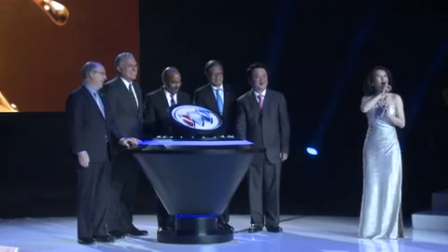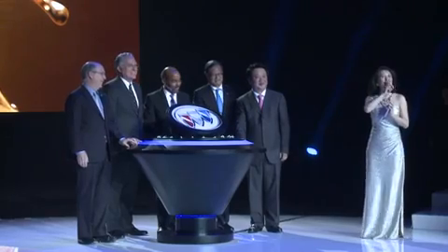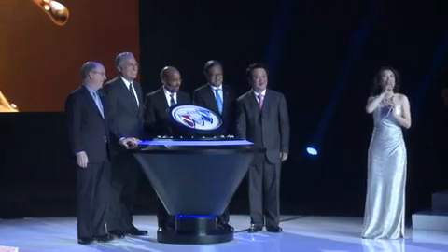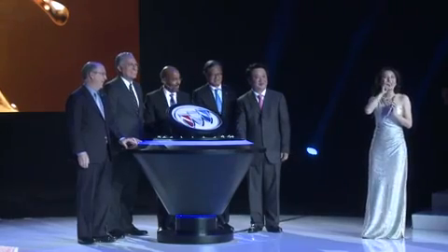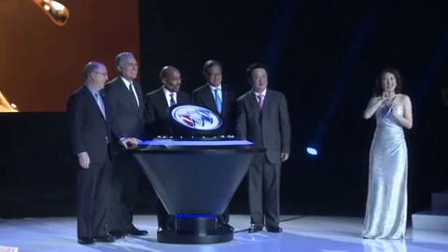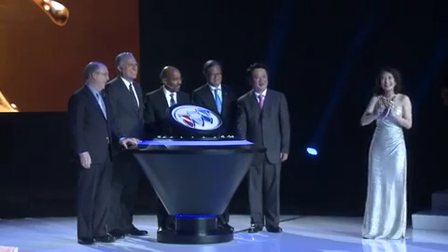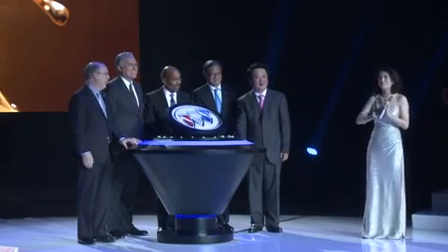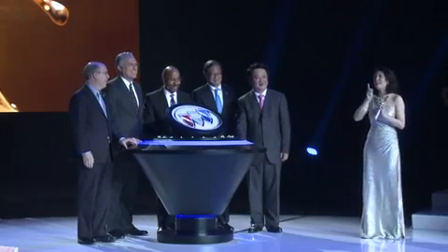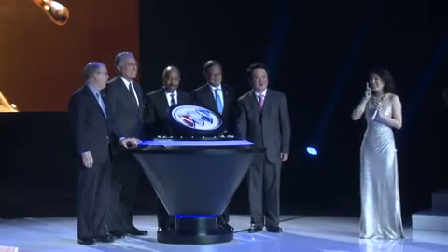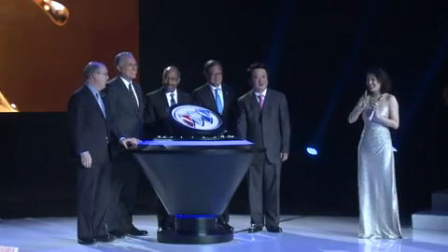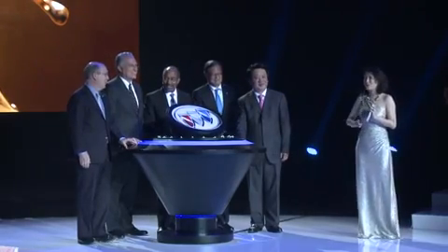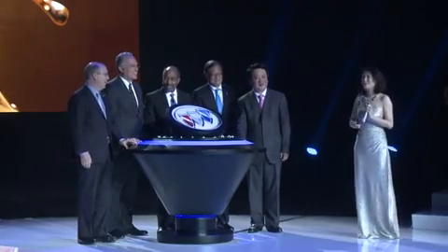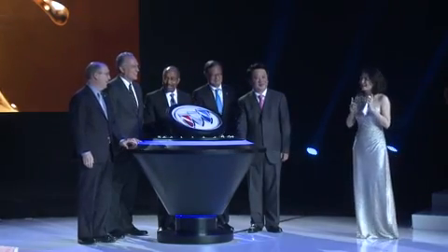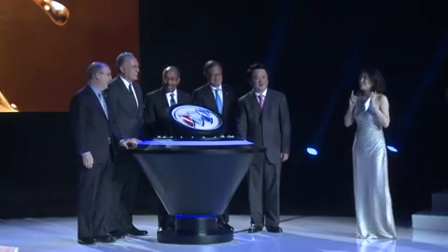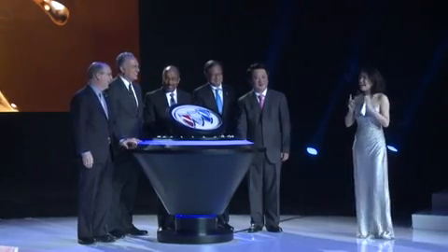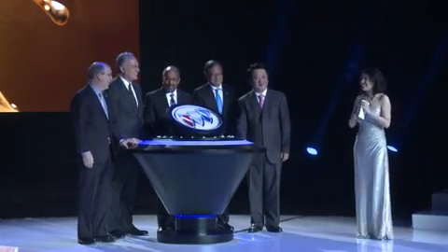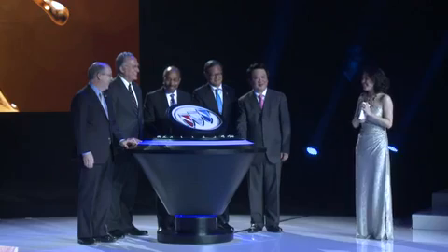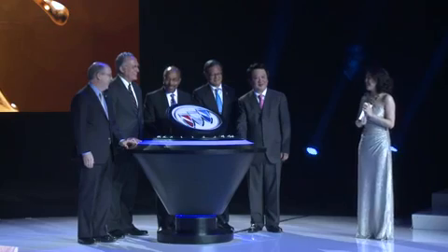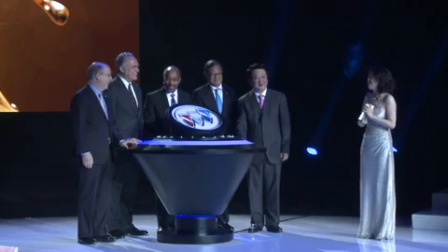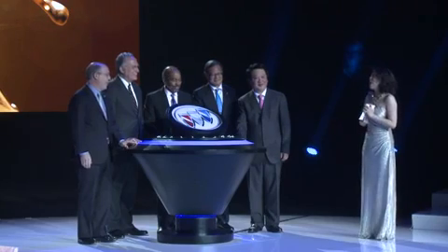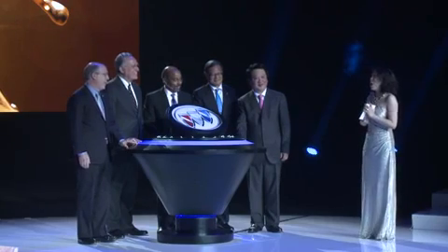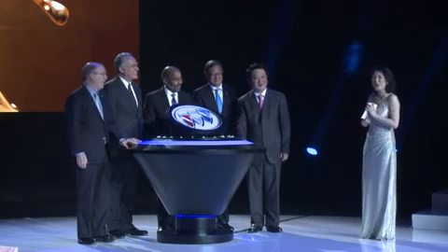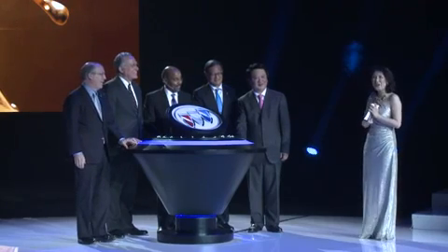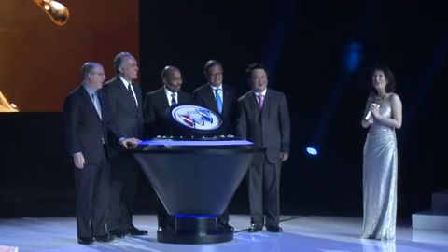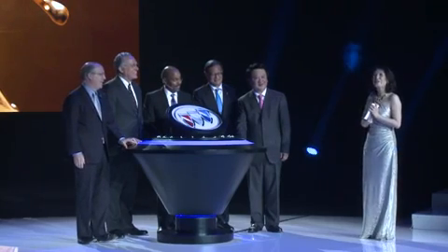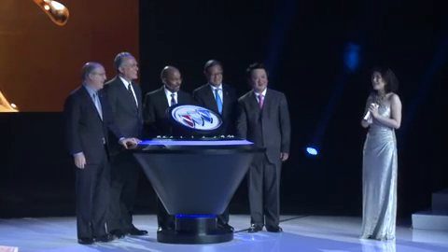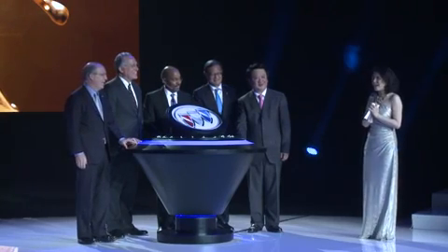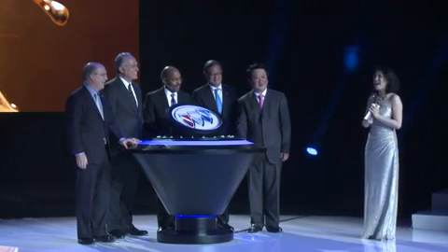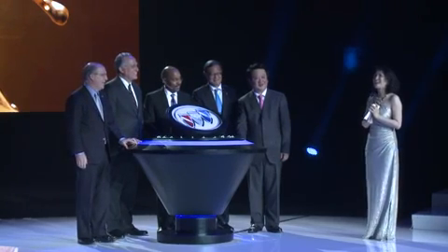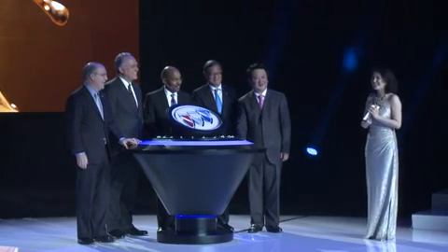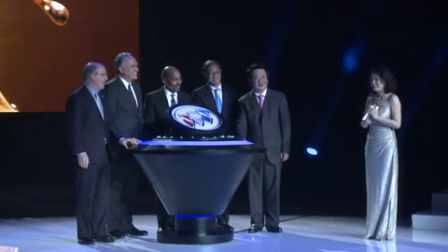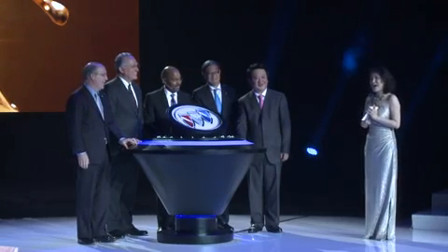Now ladies and gentlemen, it's time to discover the fascination of the all-new Riviera concept car.